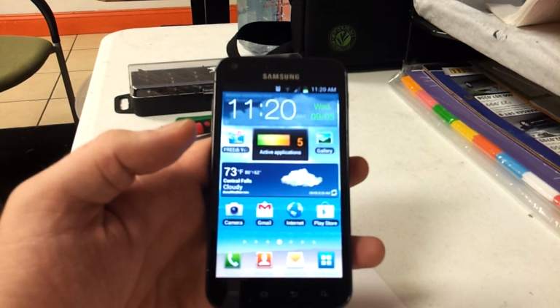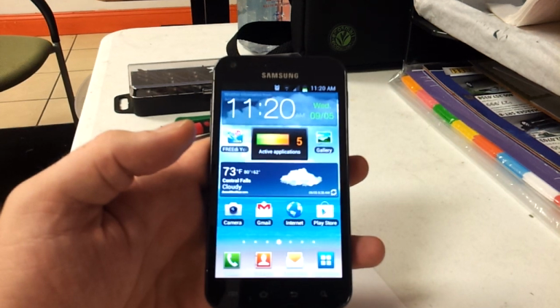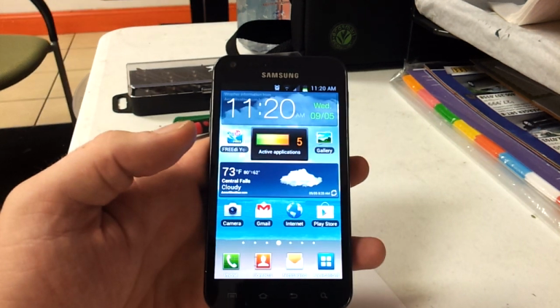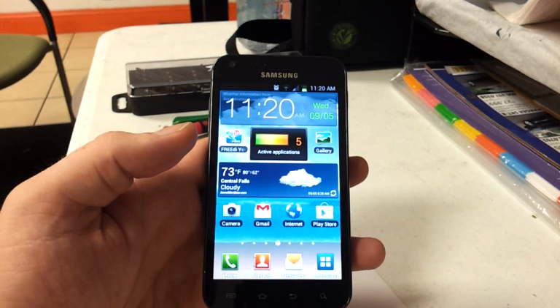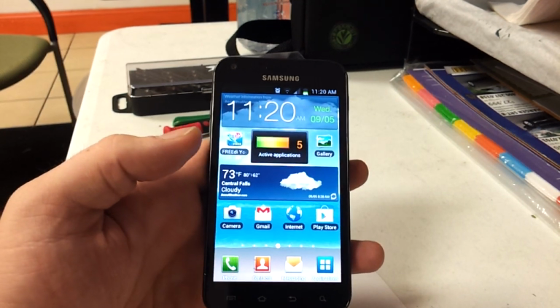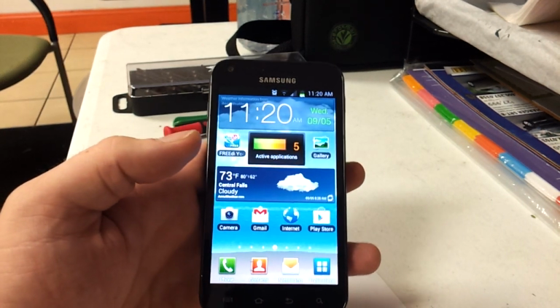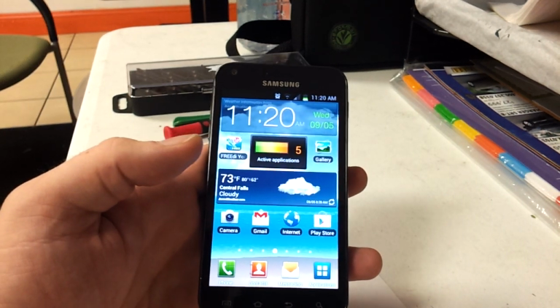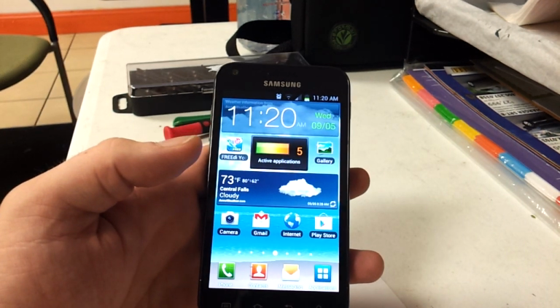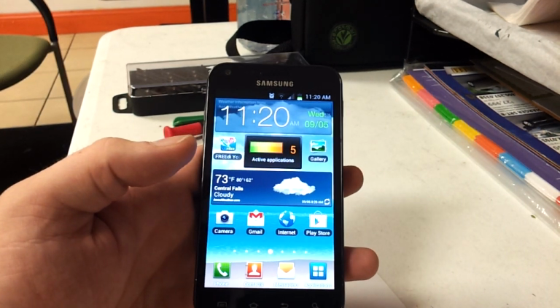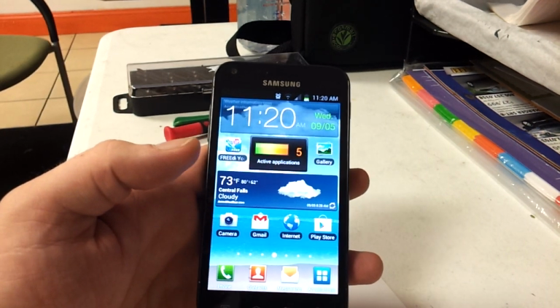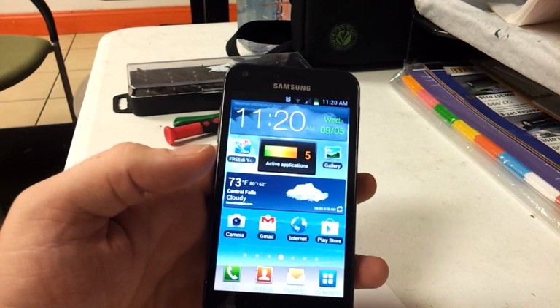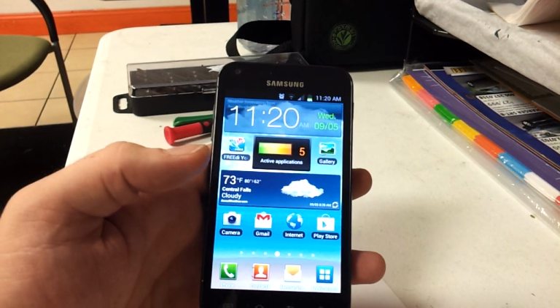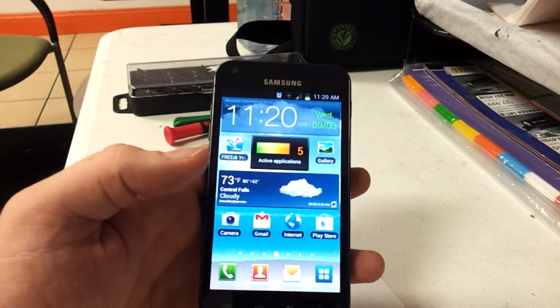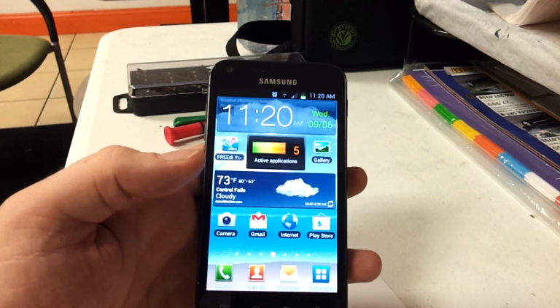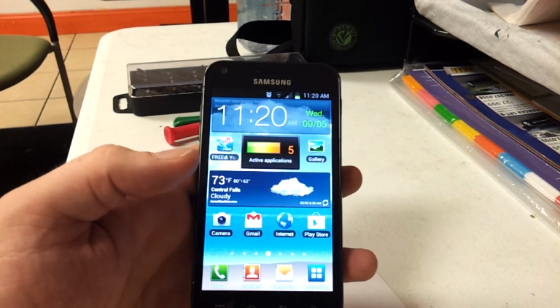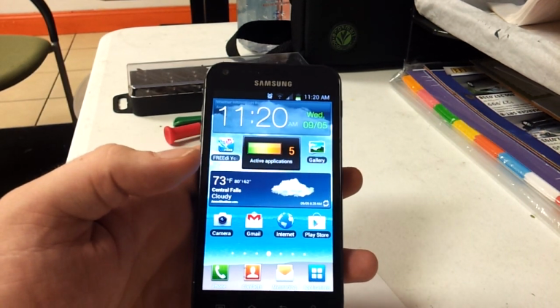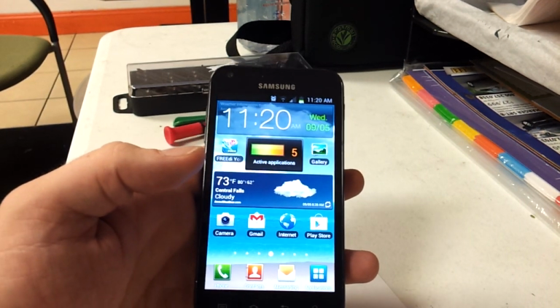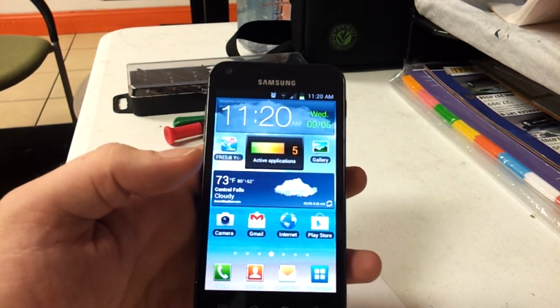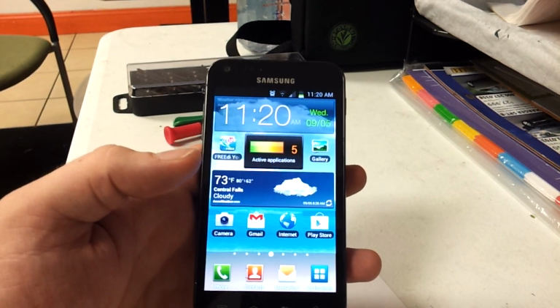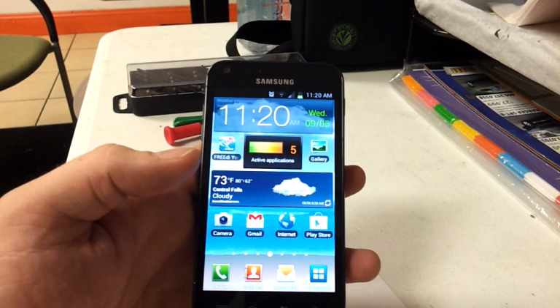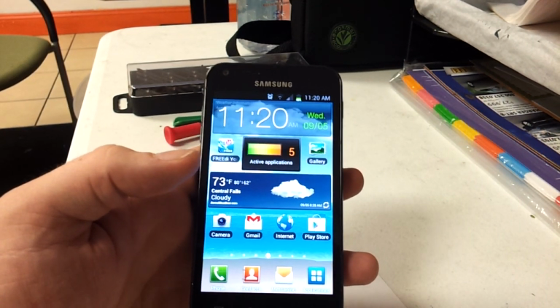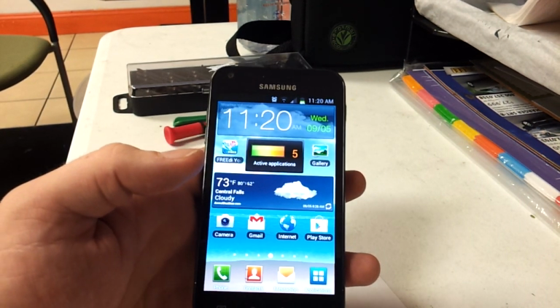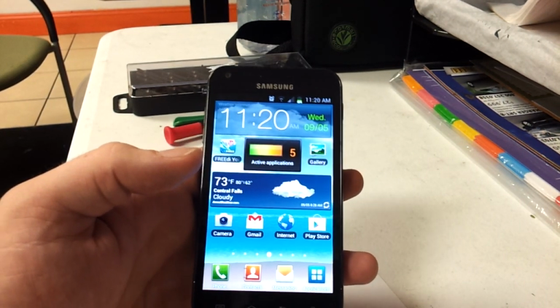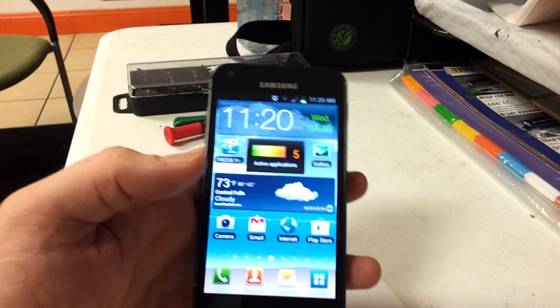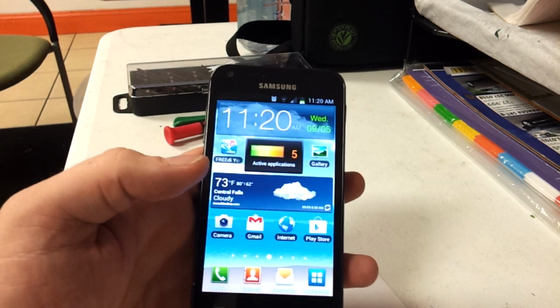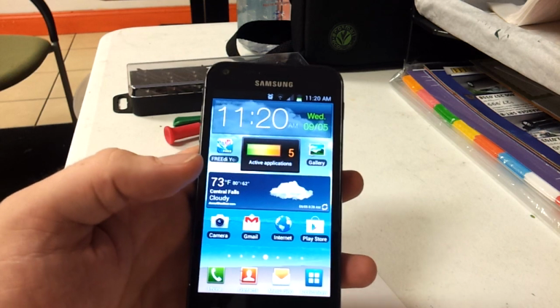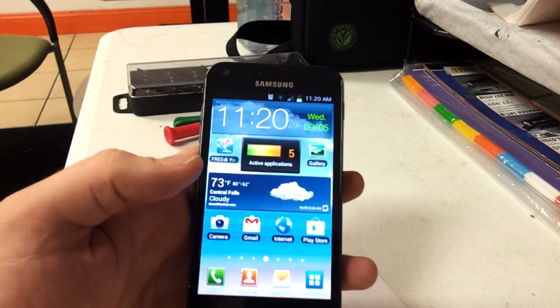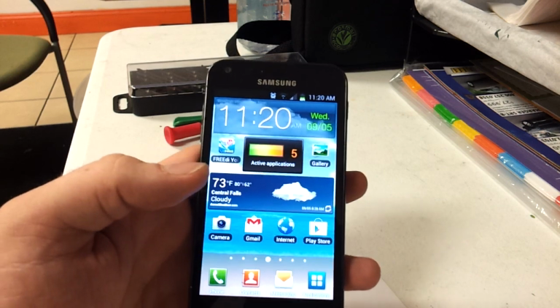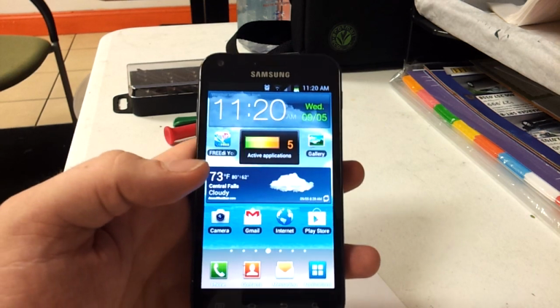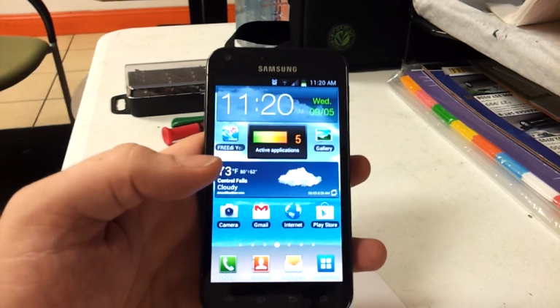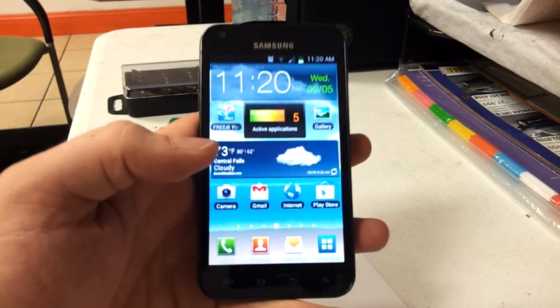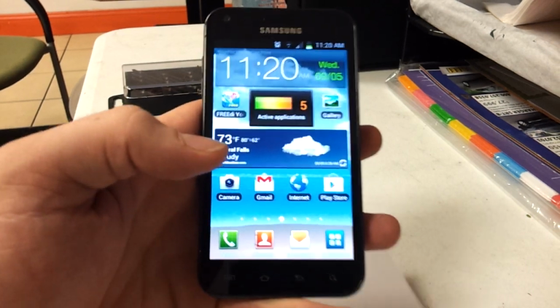This video is on how to set your face lock on Android 4.01, or Ice Cream Sandwich.